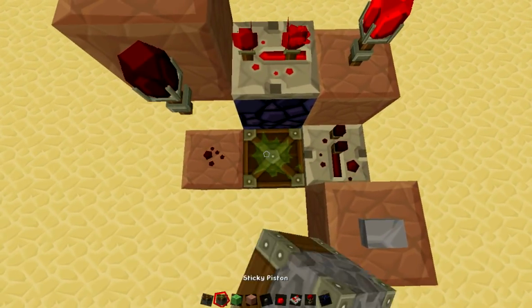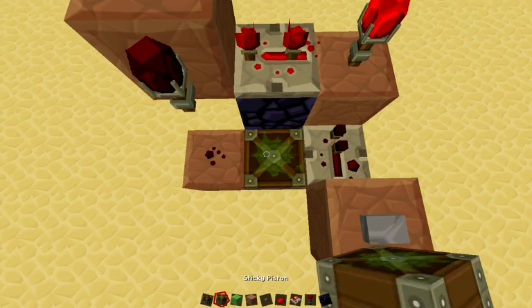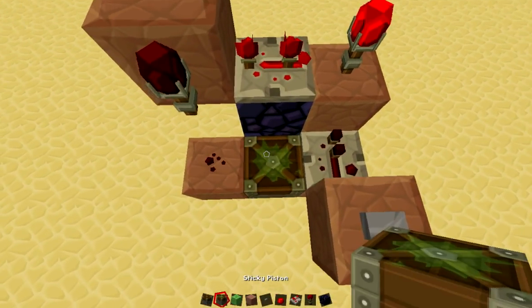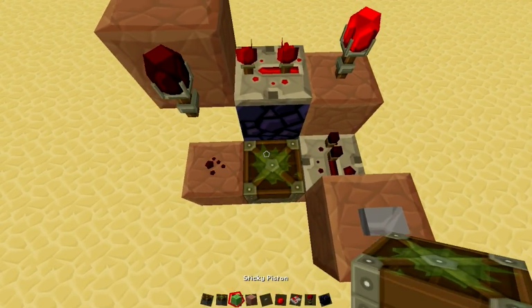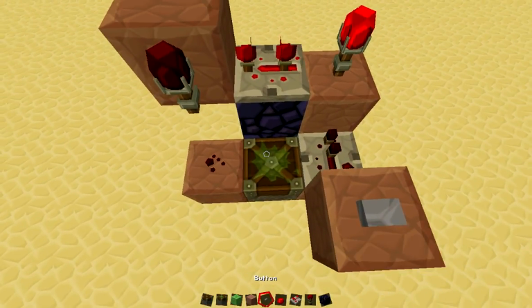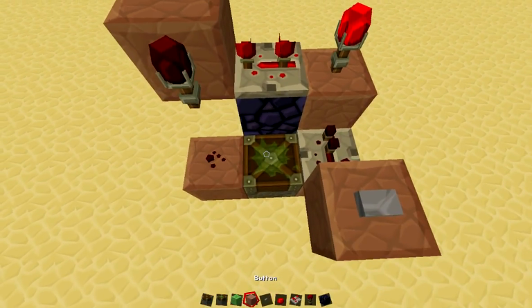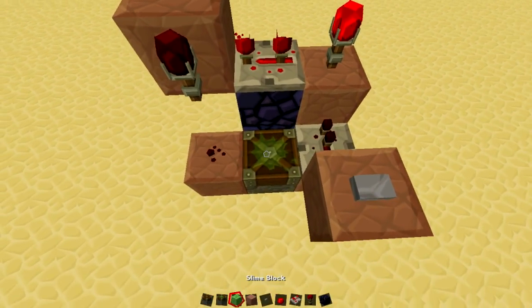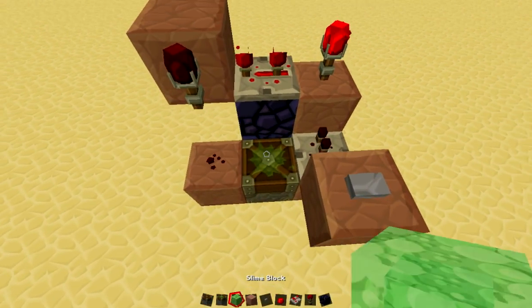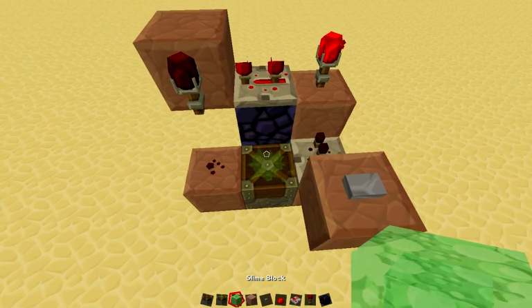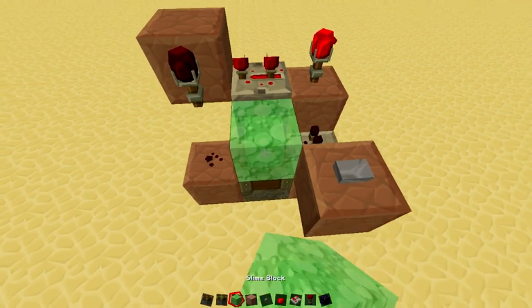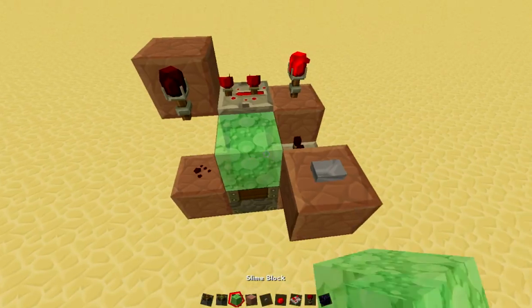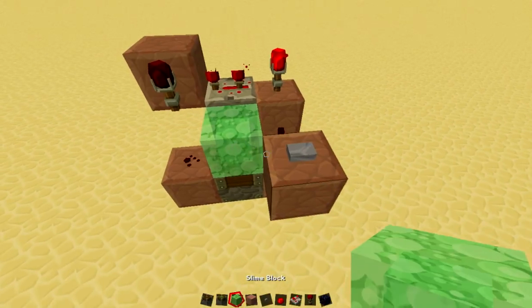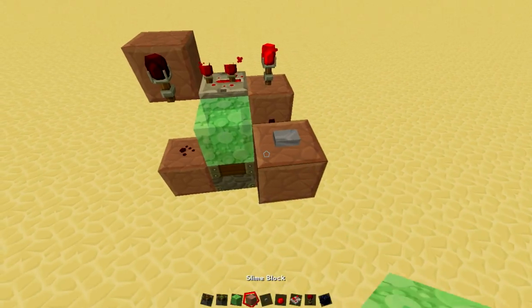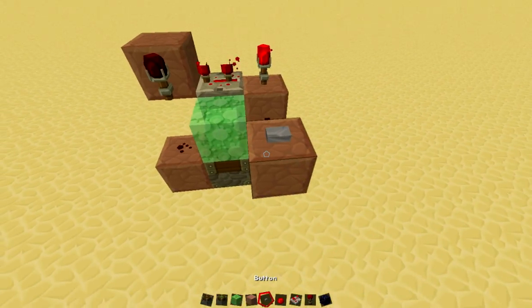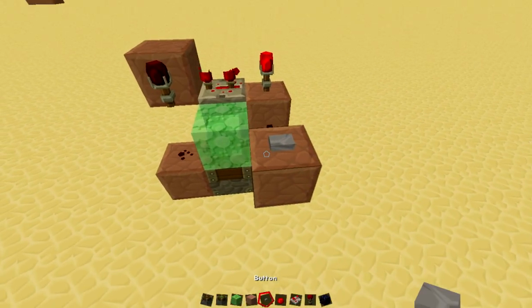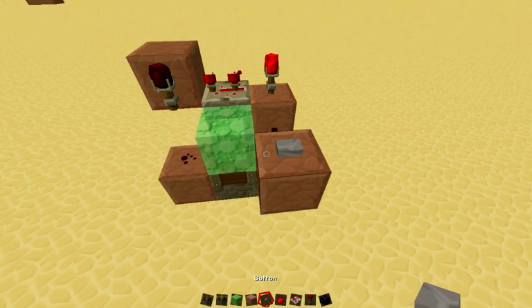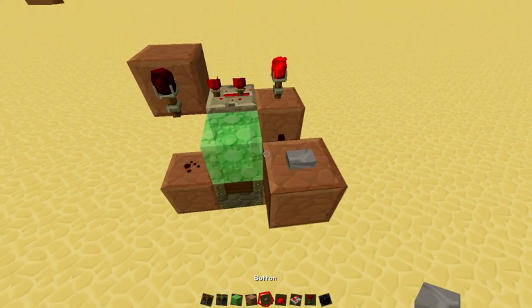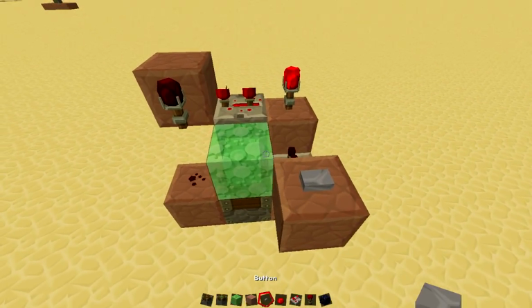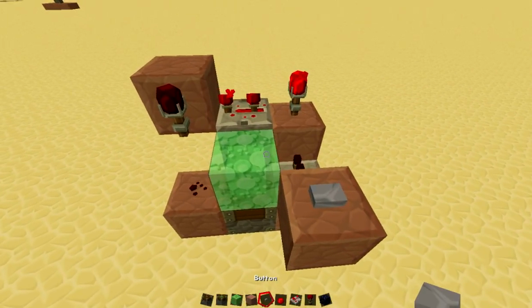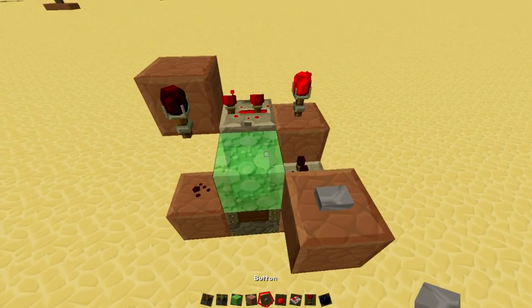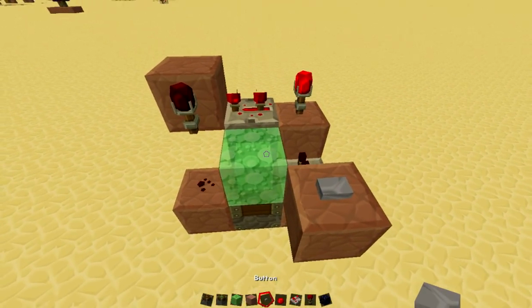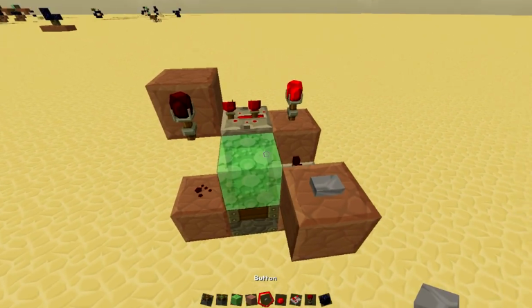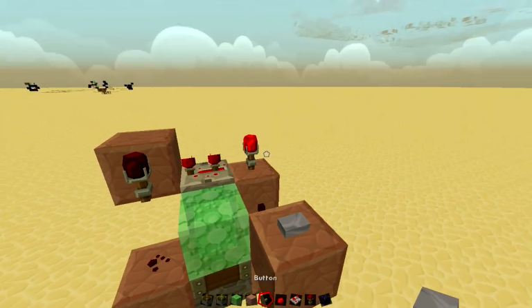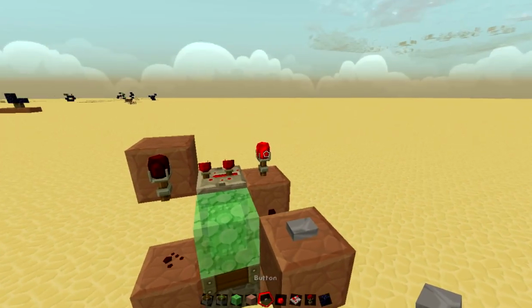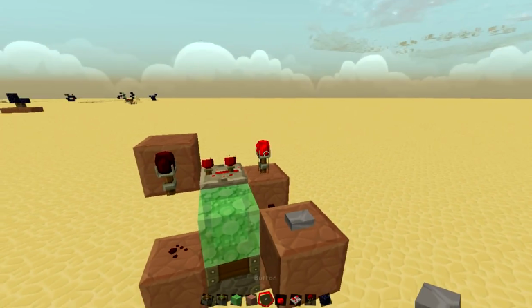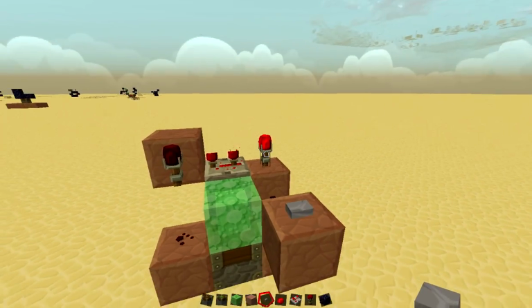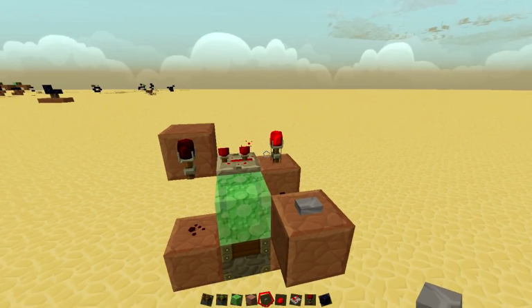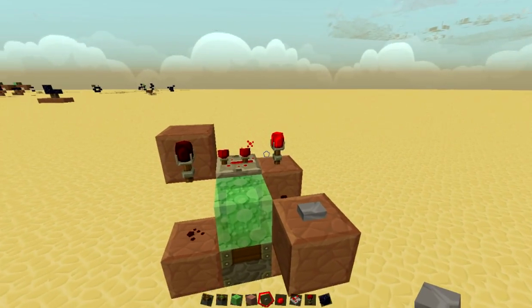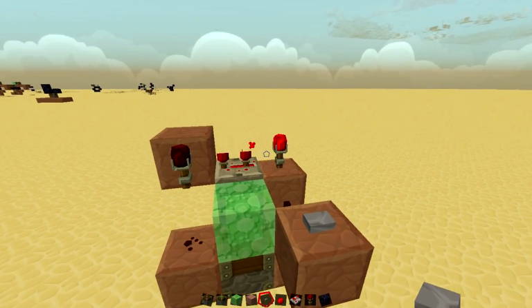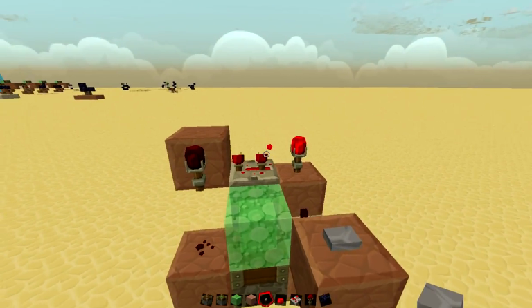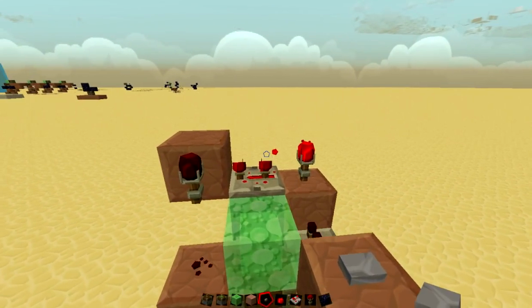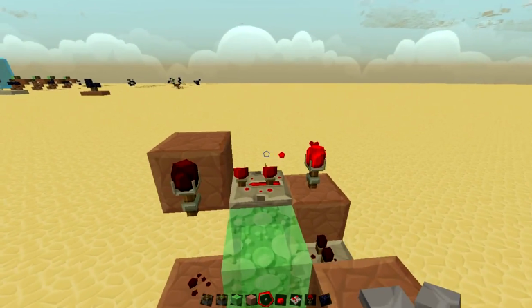Then you're going to want to take a sticky piston, put the slime block there so that your TNT can be launched.